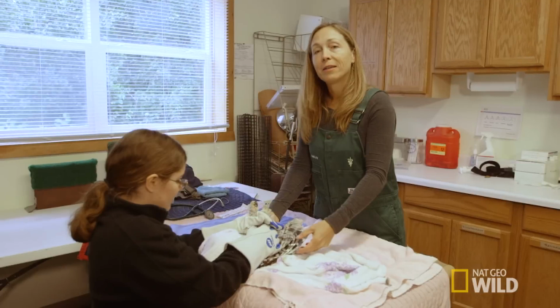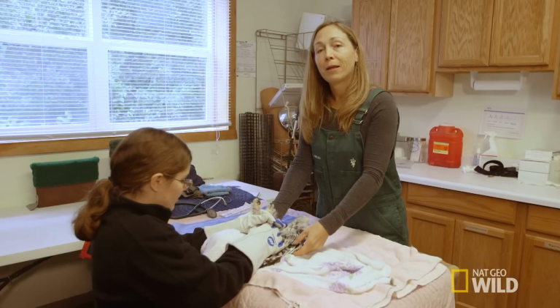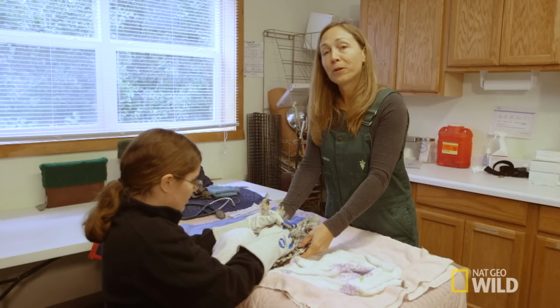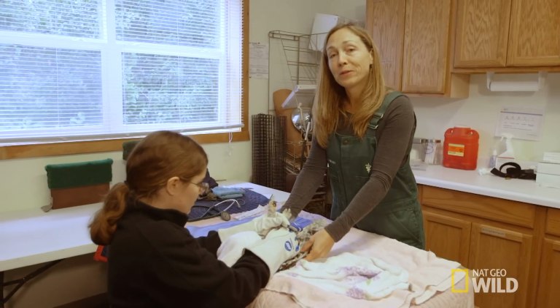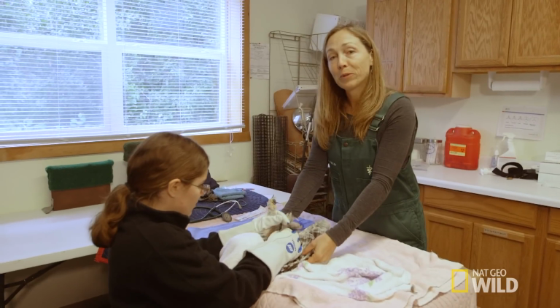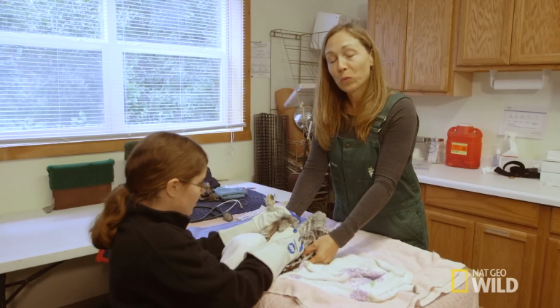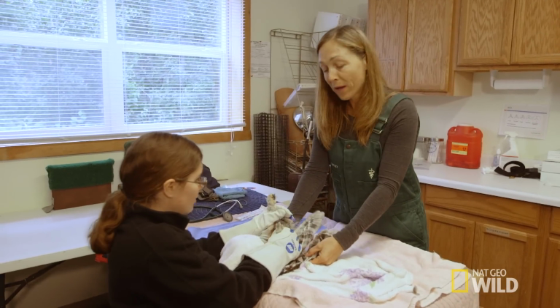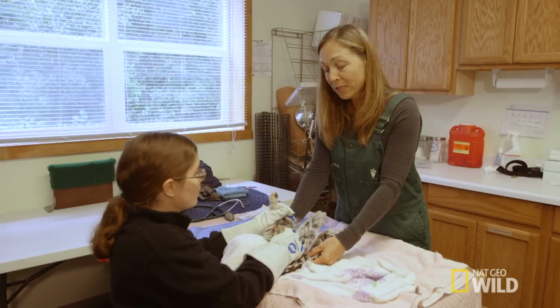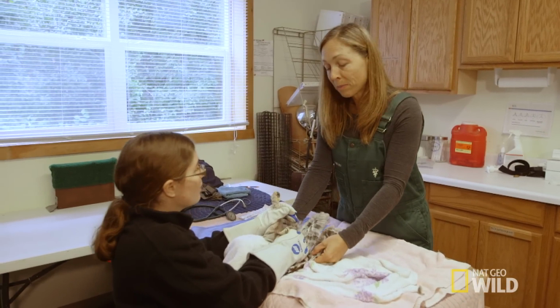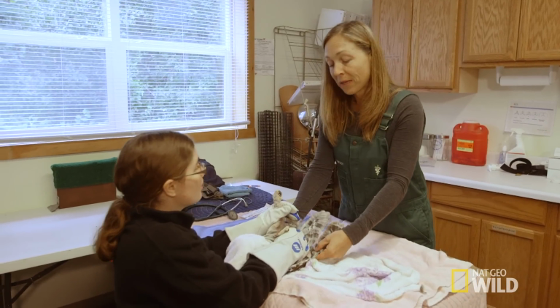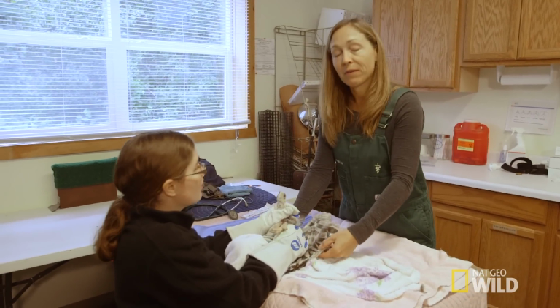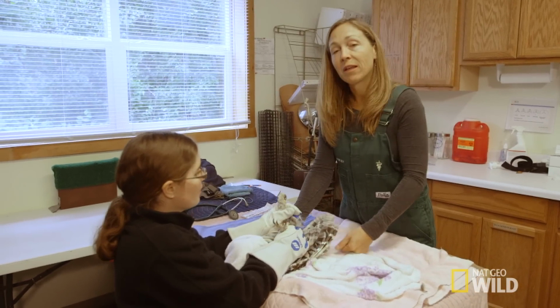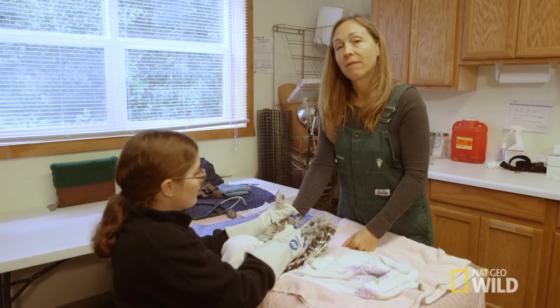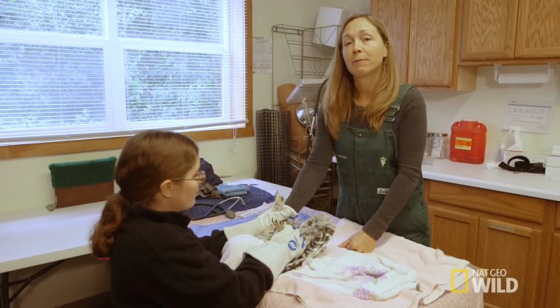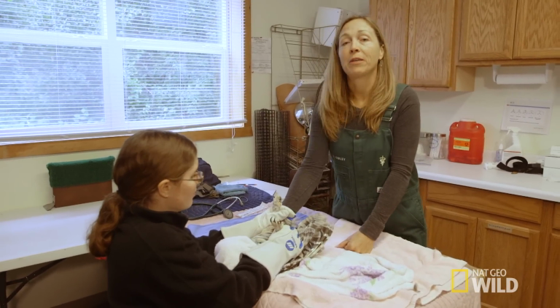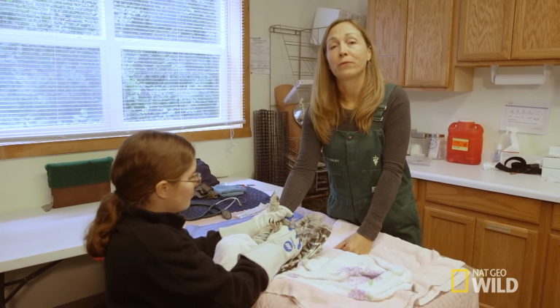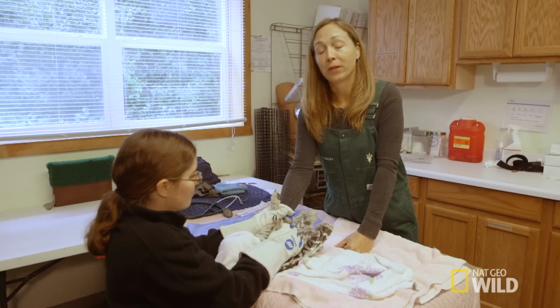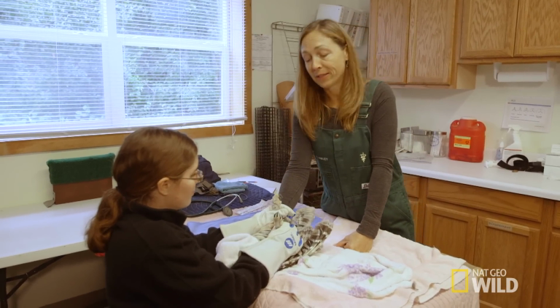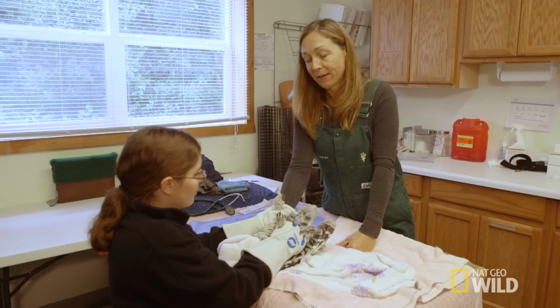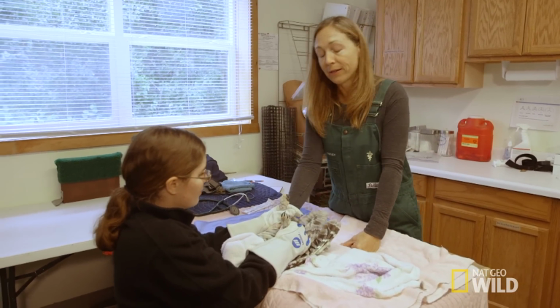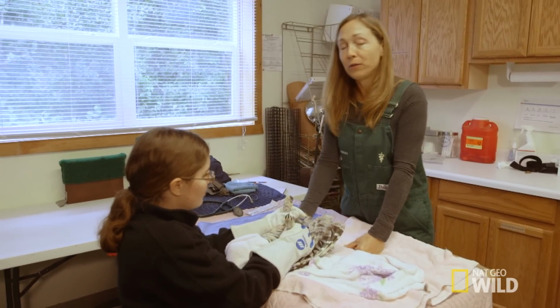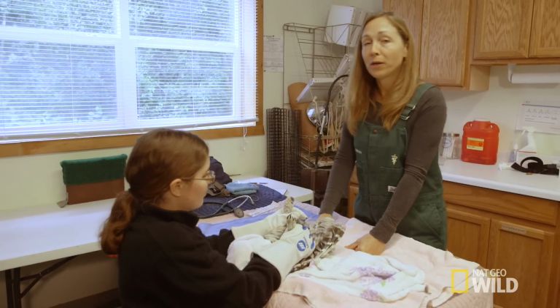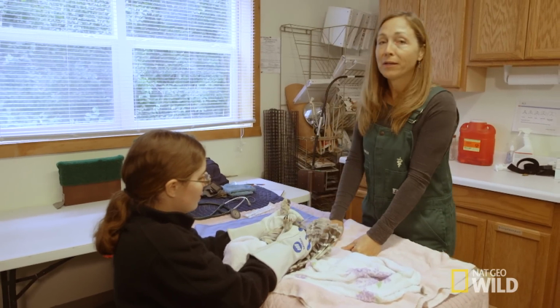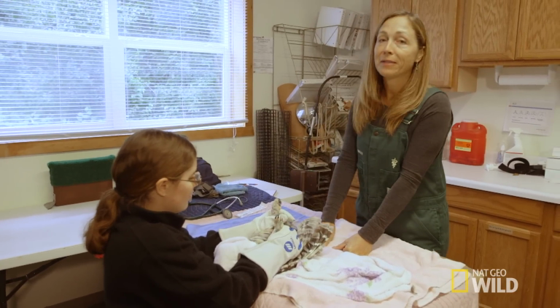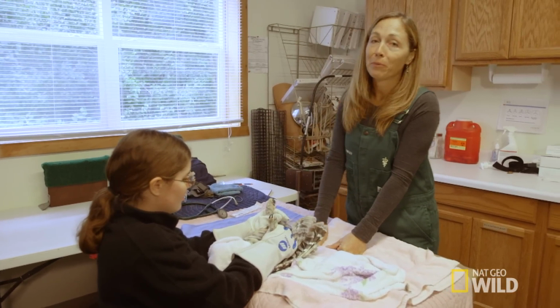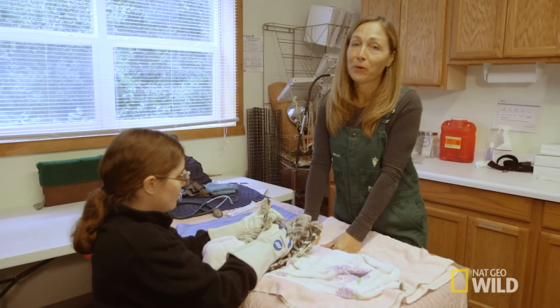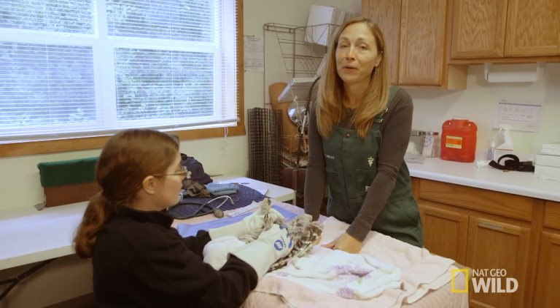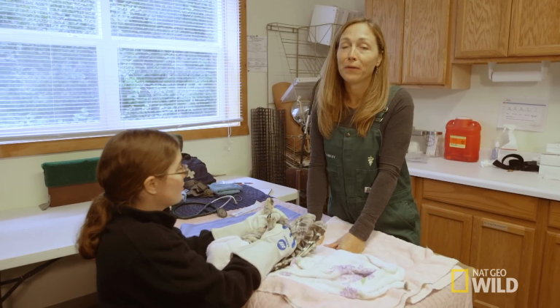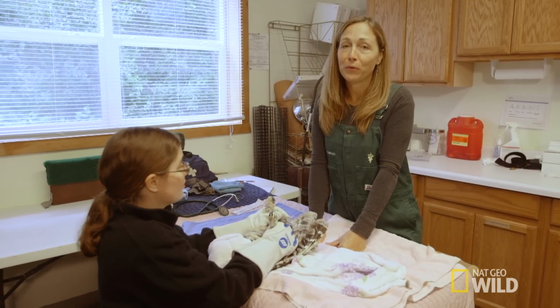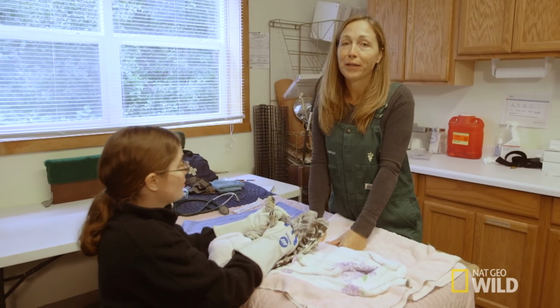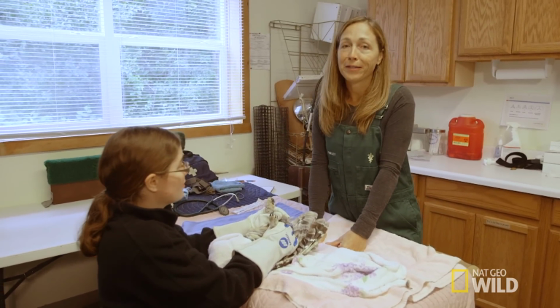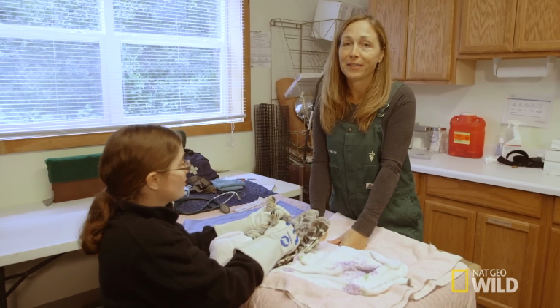Not only are these birds wise, but they have a lot of adaptations for hunting. And in the Yukon, it's important that they can hunt.